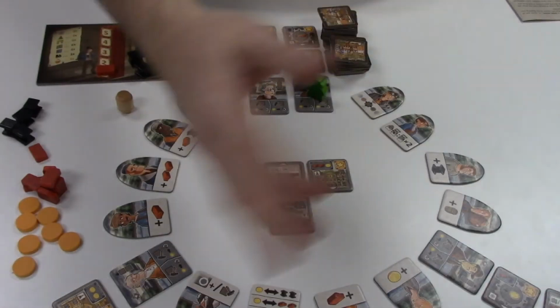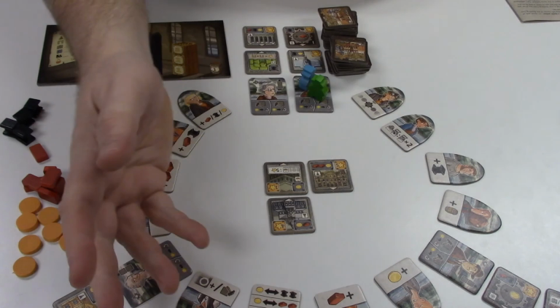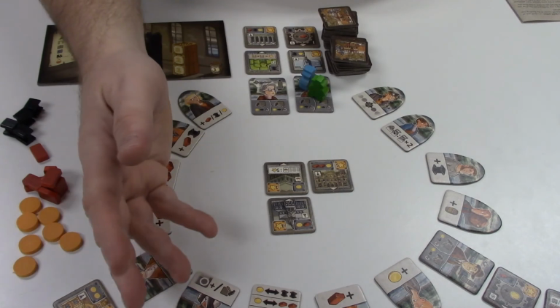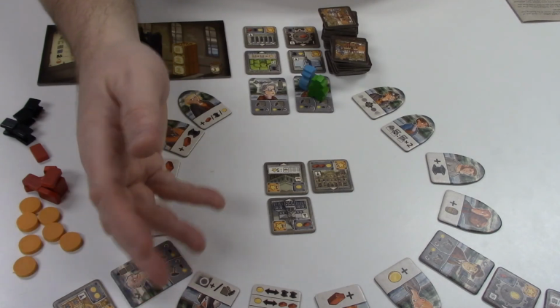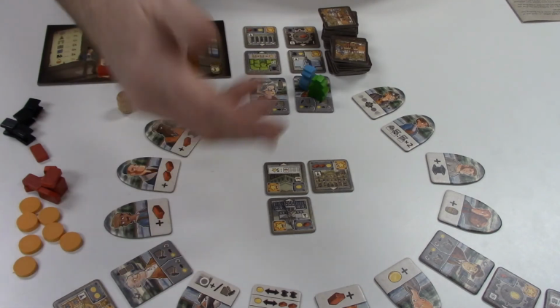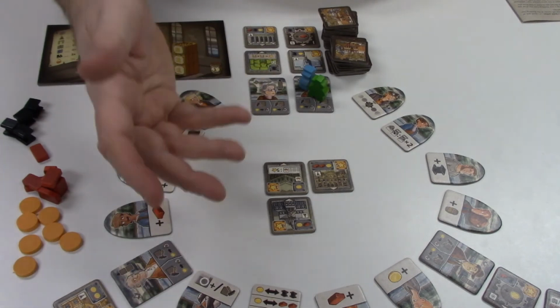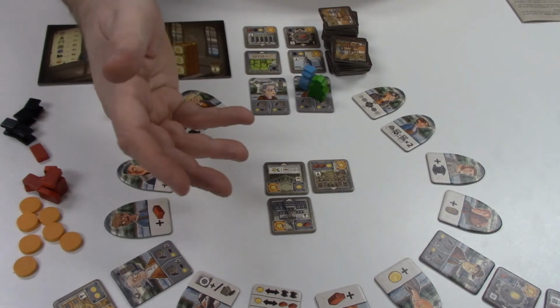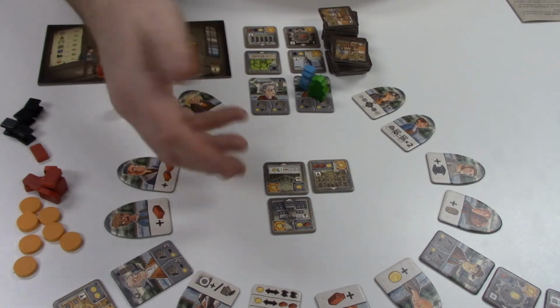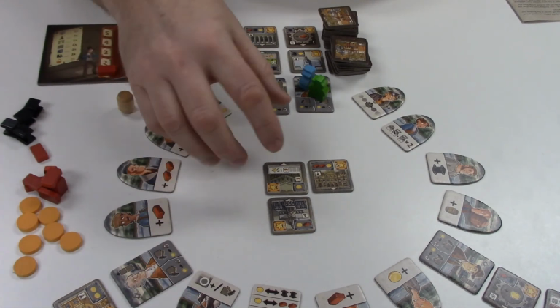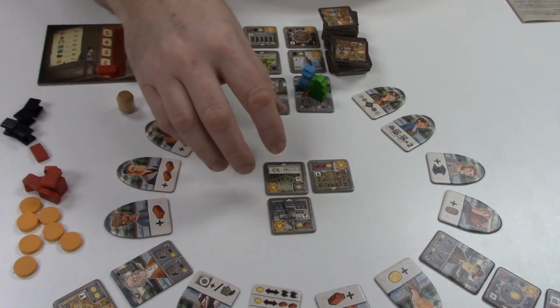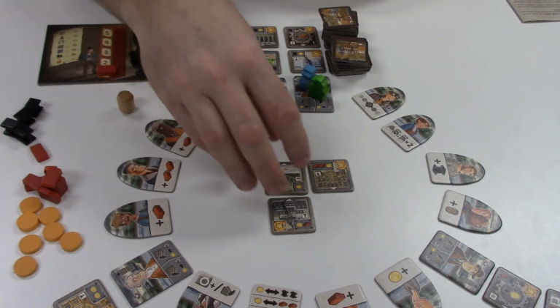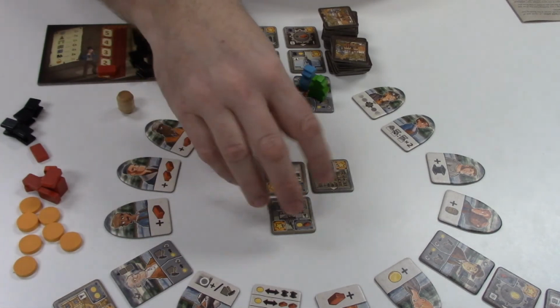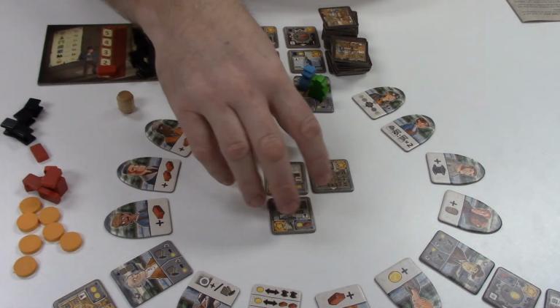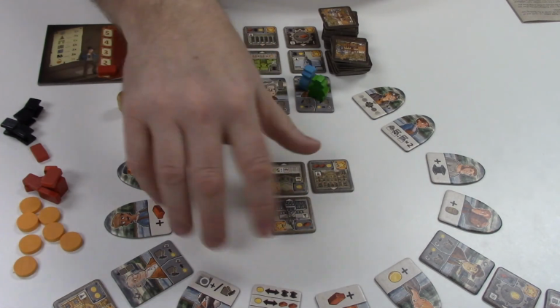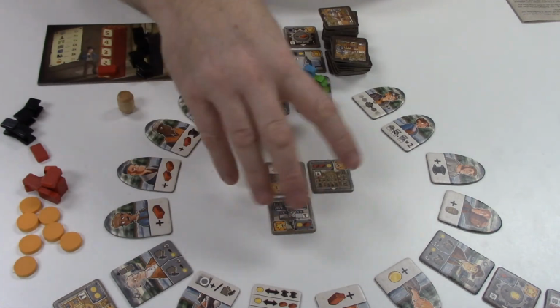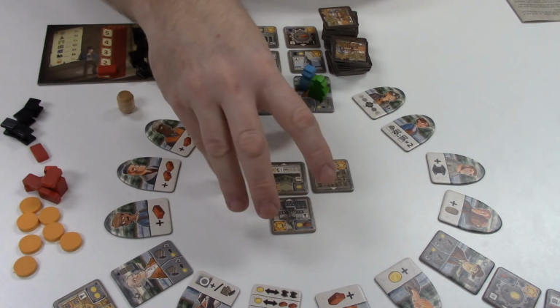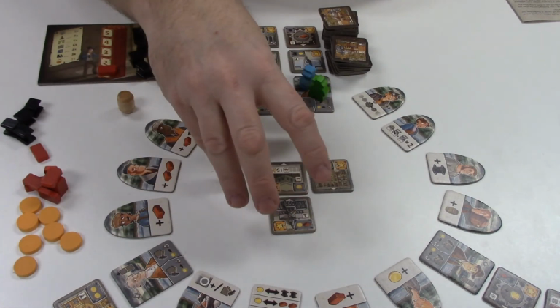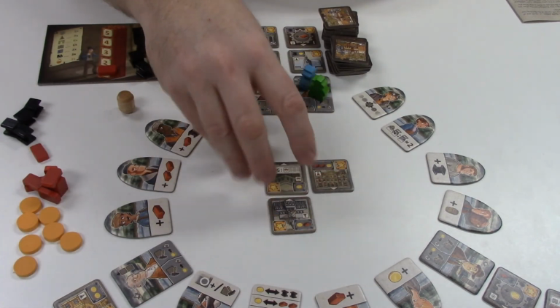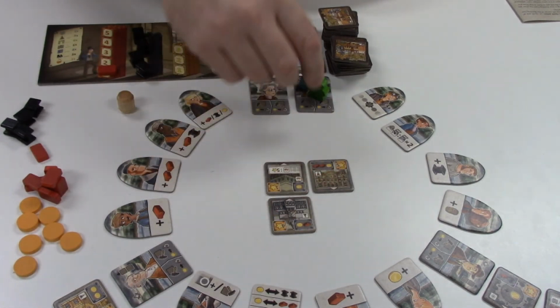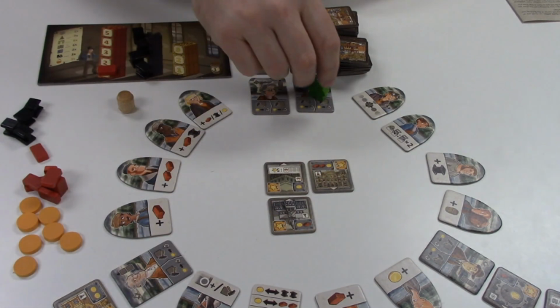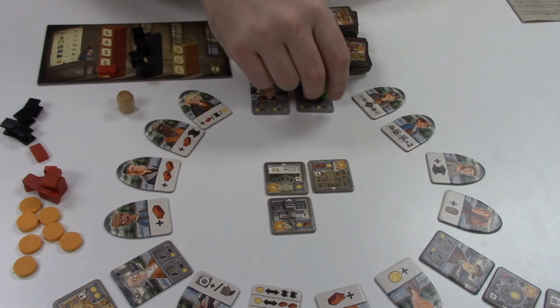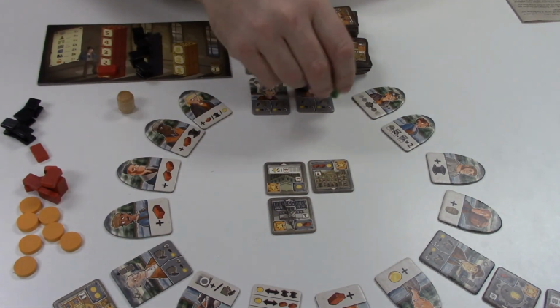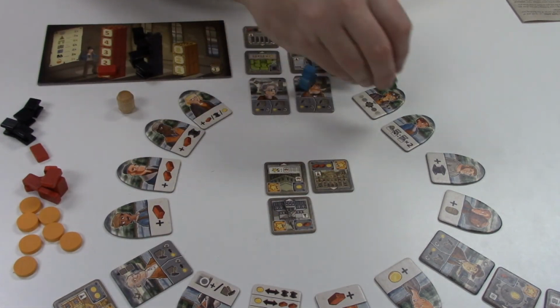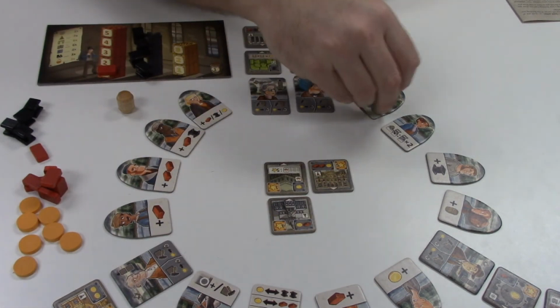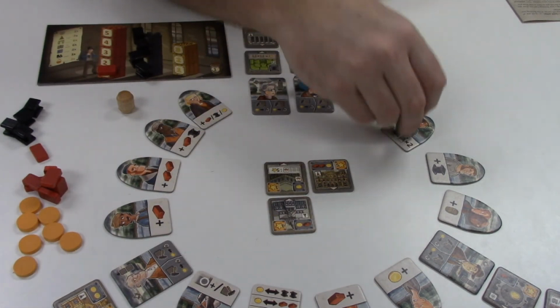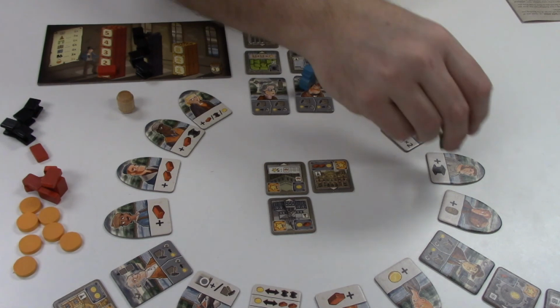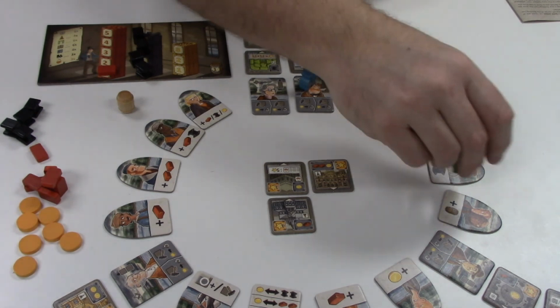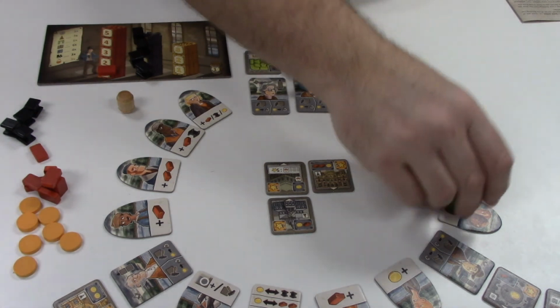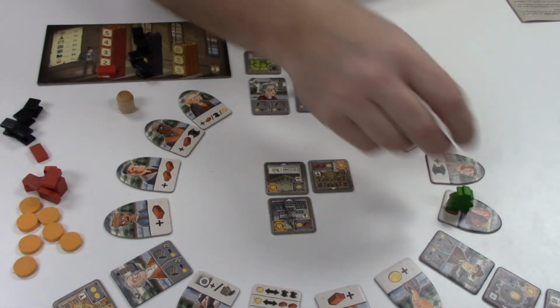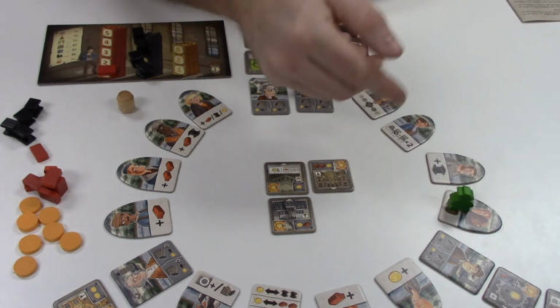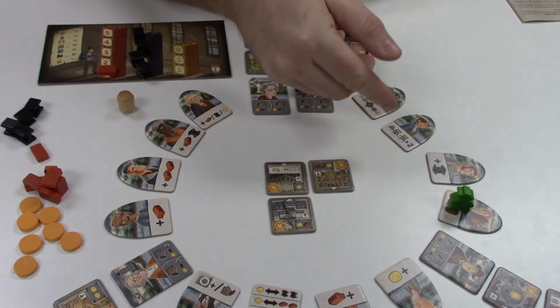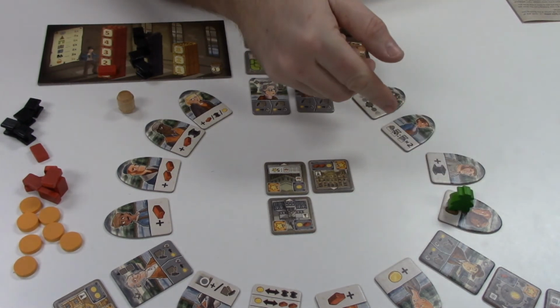Welcome to Glasgow. In this two-player game, we're competing to build the city in the center of the table here. We do that by moving our pawns around this outer edge.